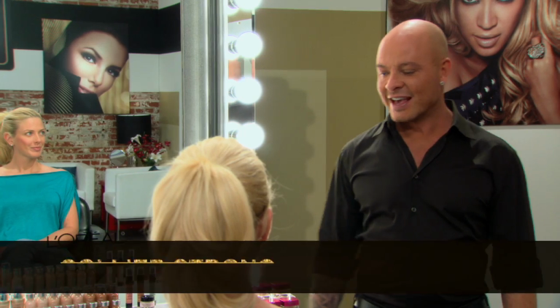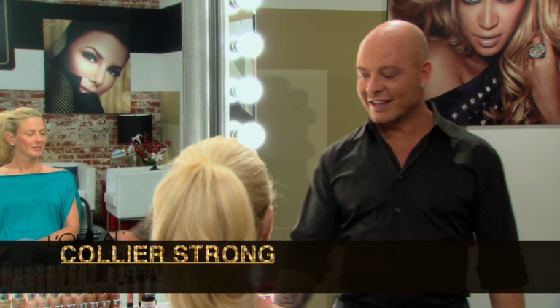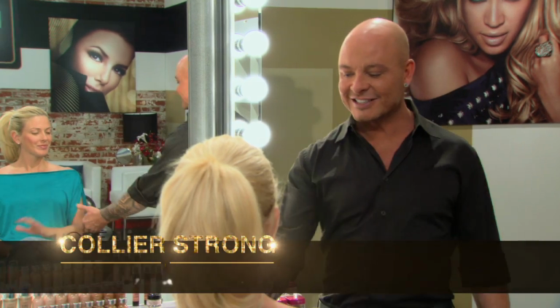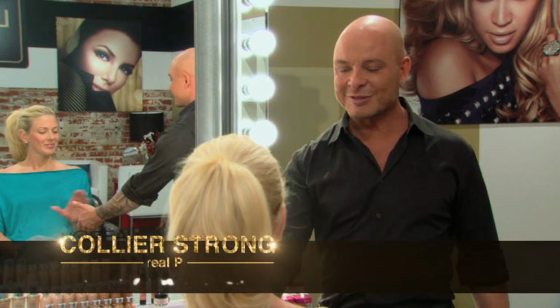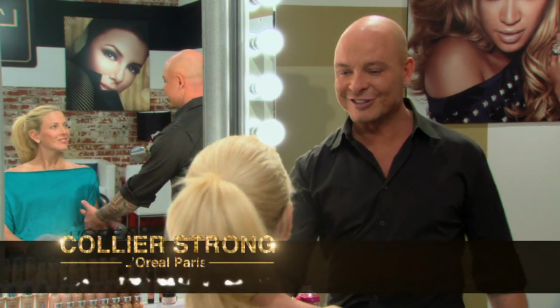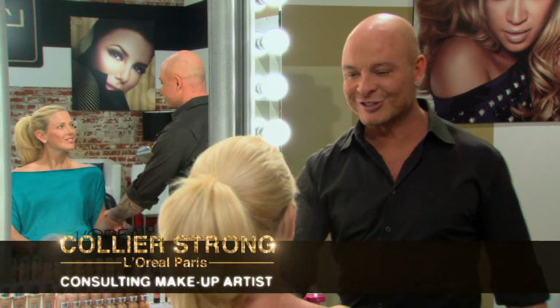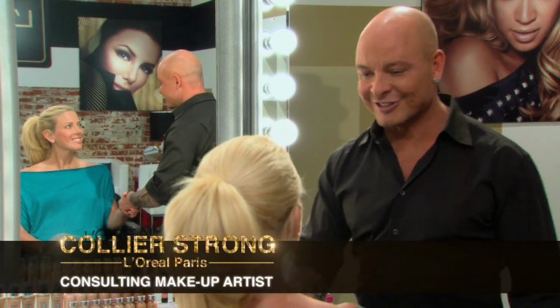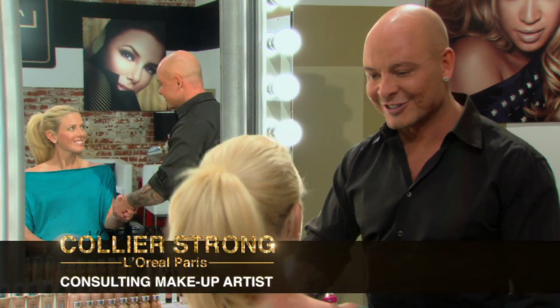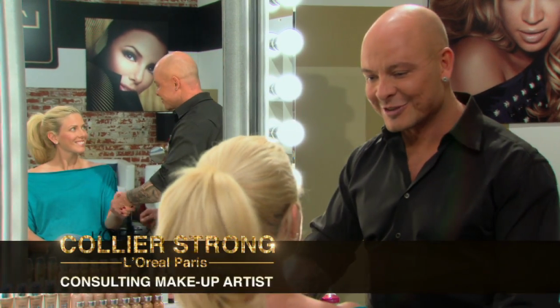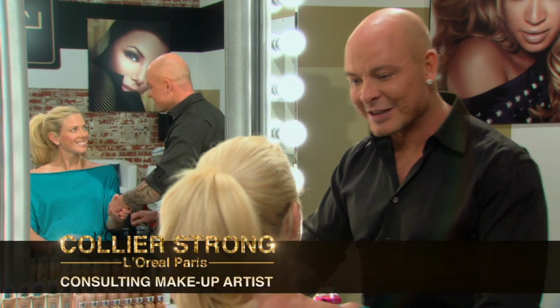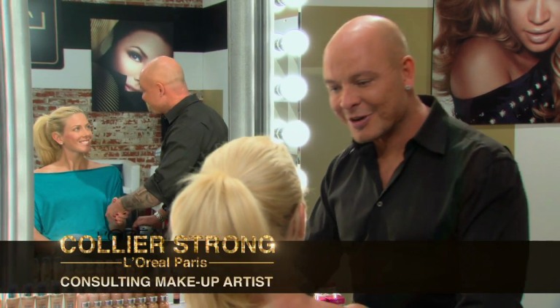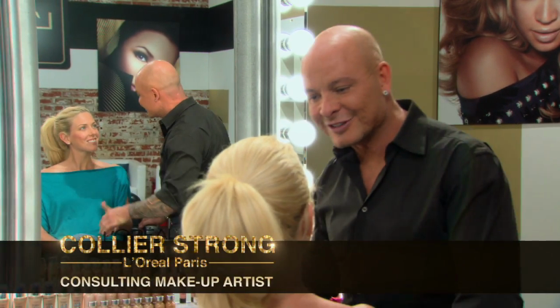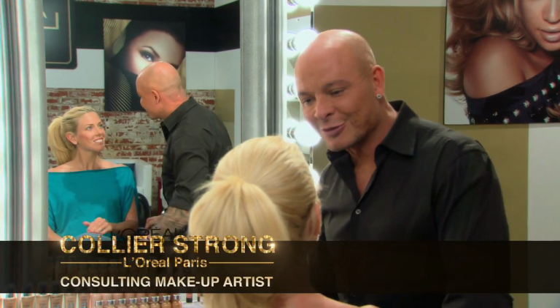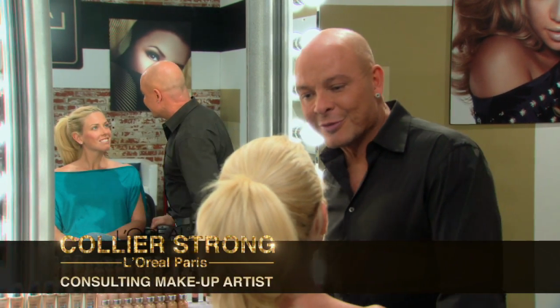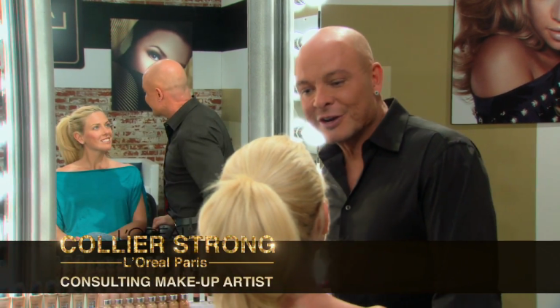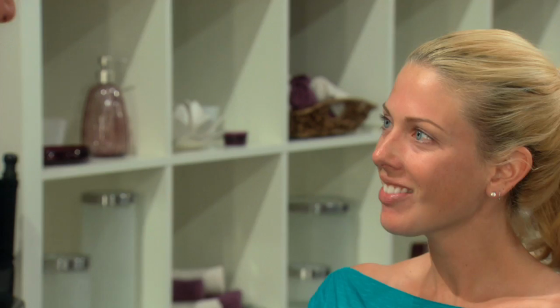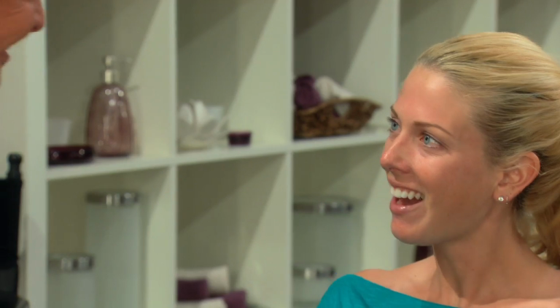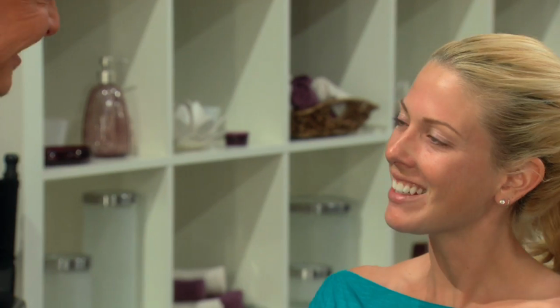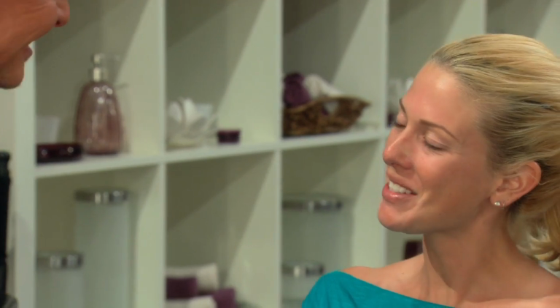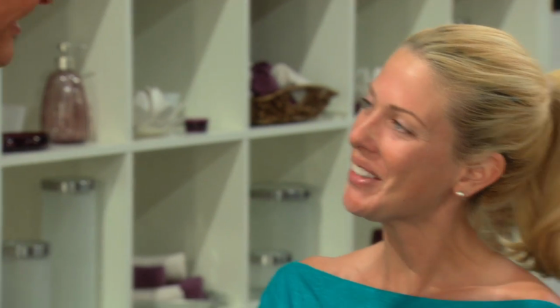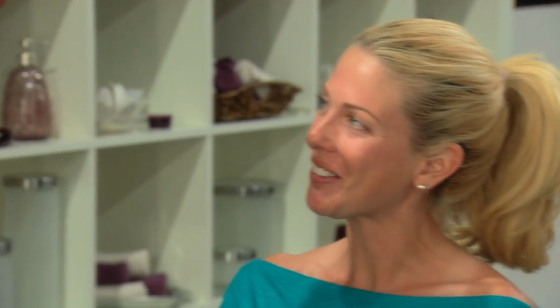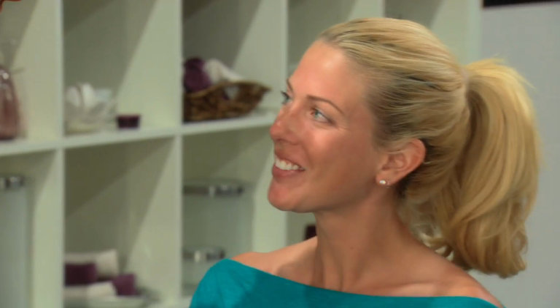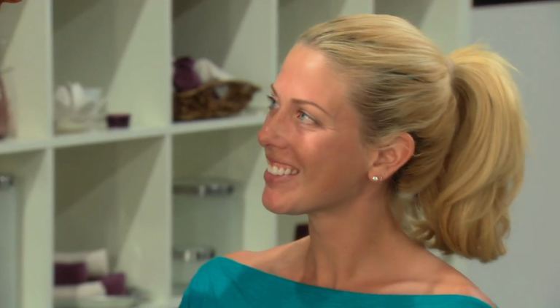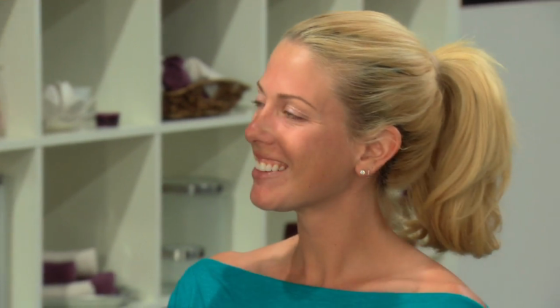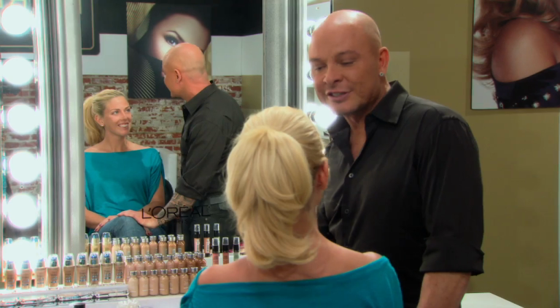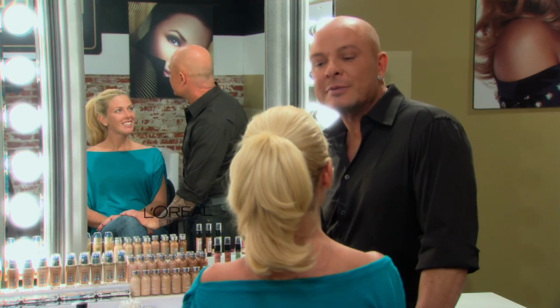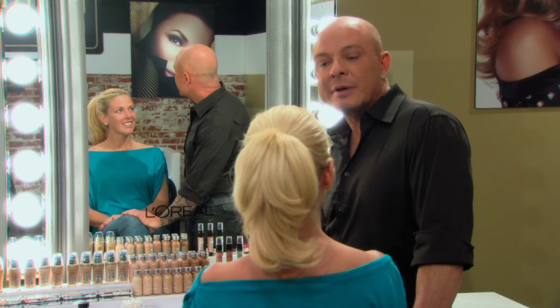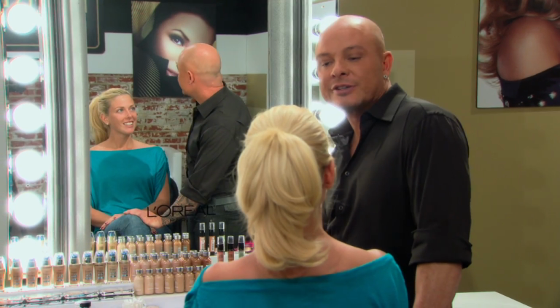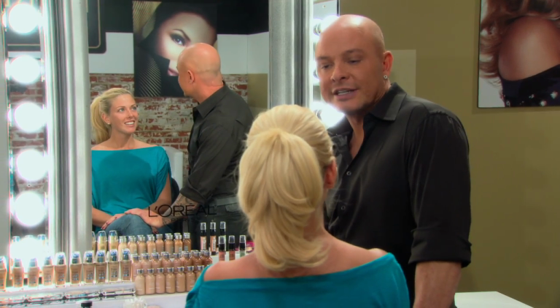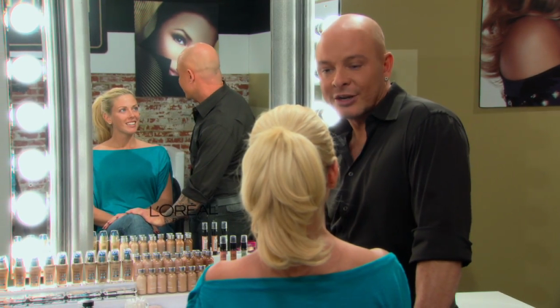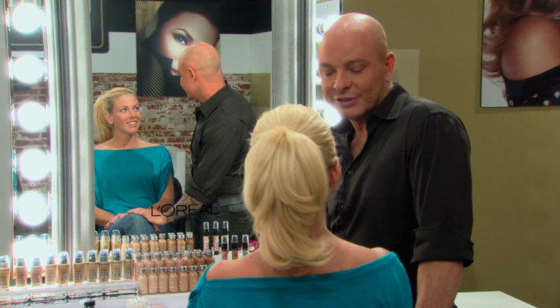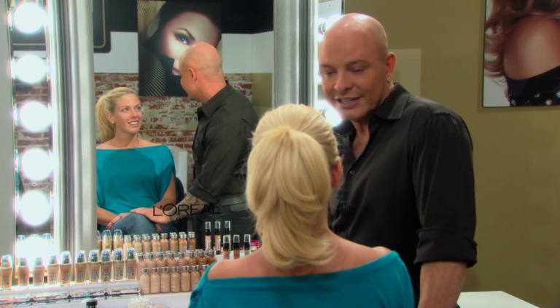Hey Lisa, I'm Collier Strong, consulting makeup artist for L'Oreal Paris. Hi, nice to meet you. So tell me about your skincare routine.